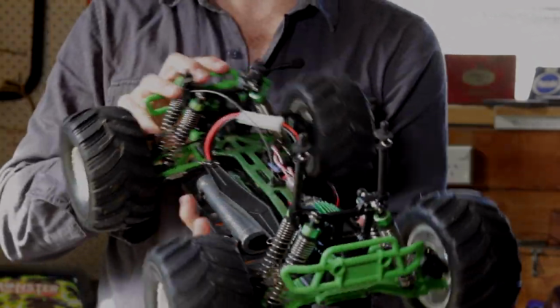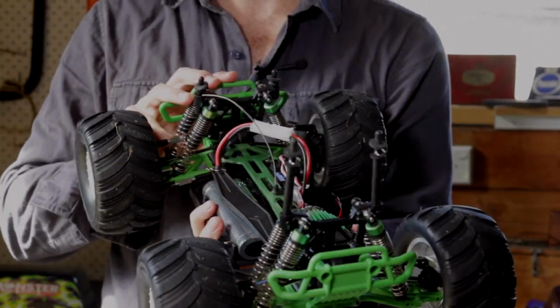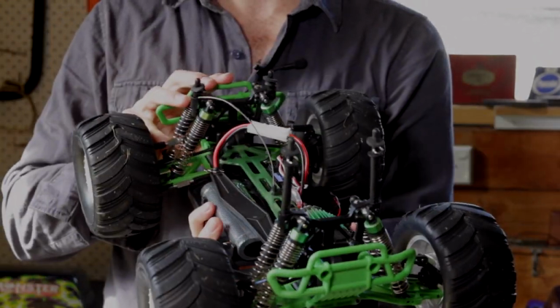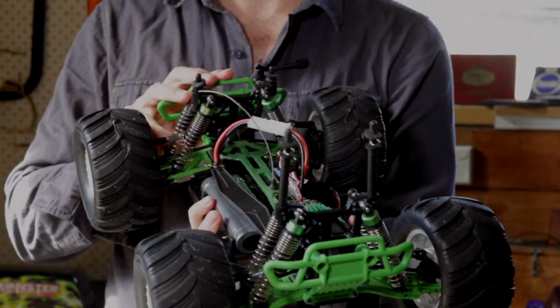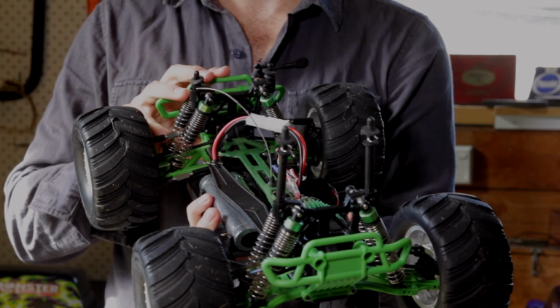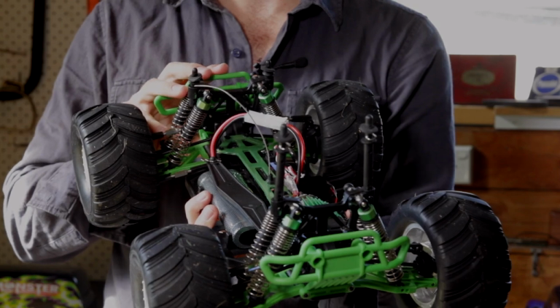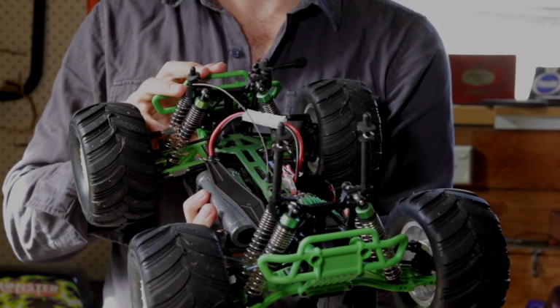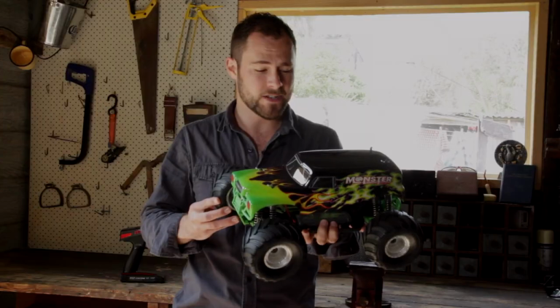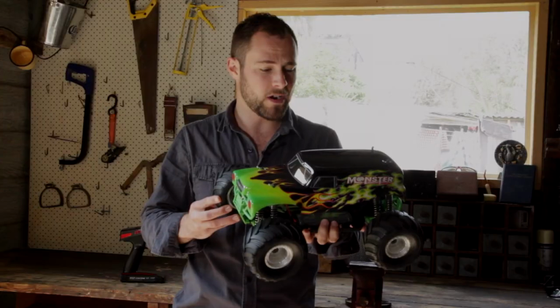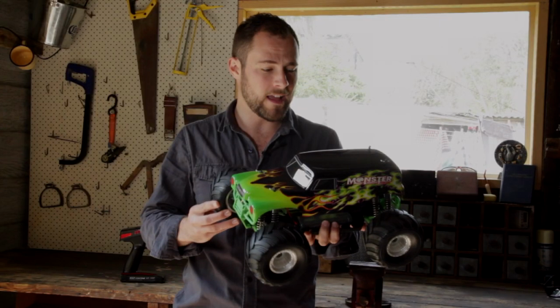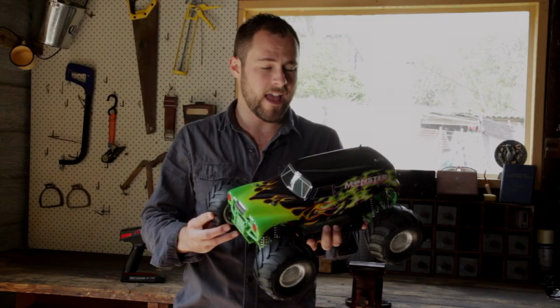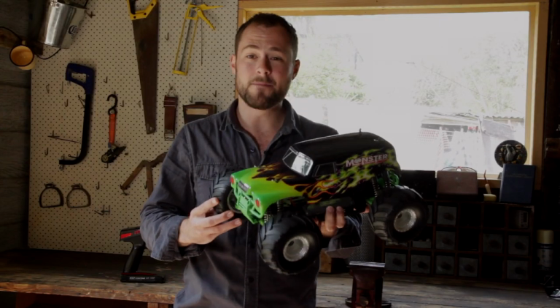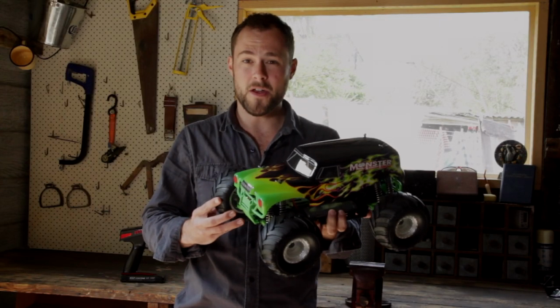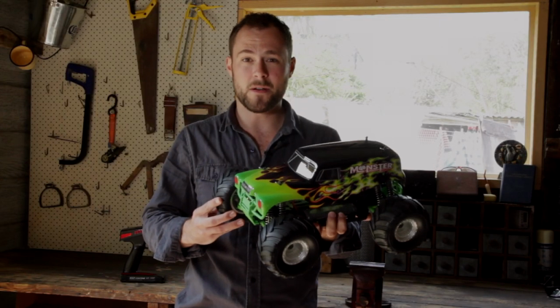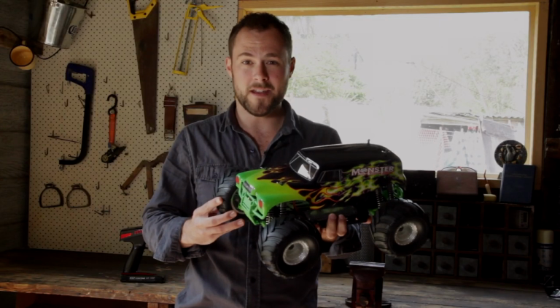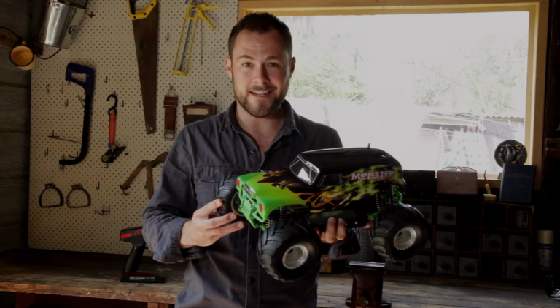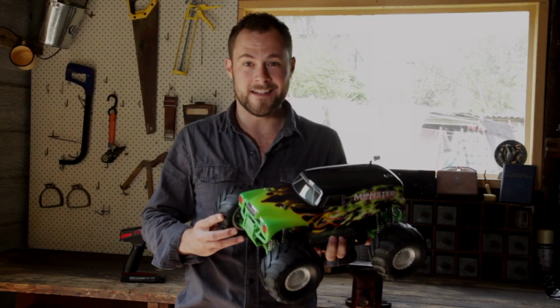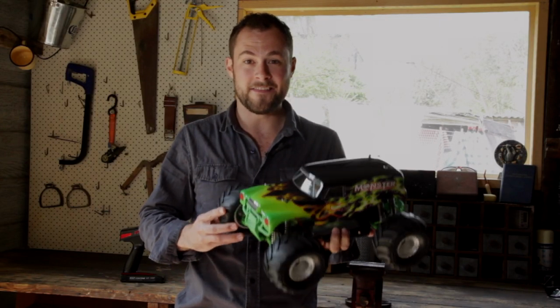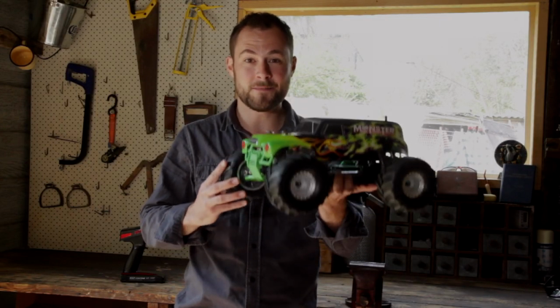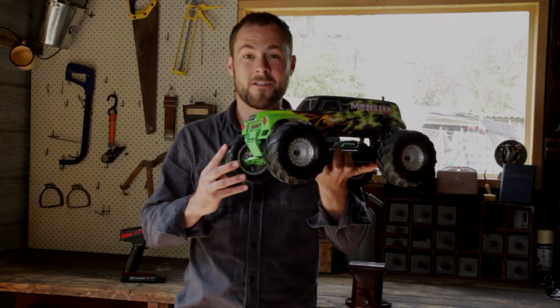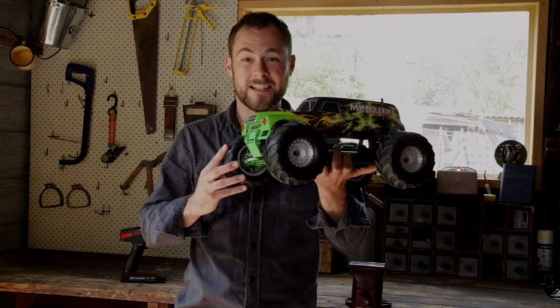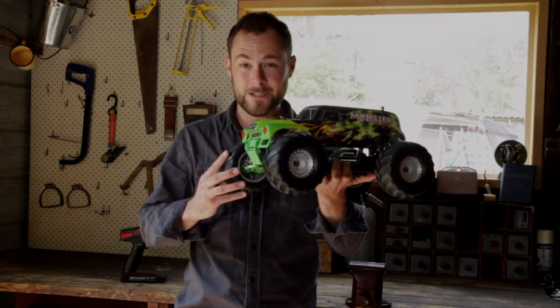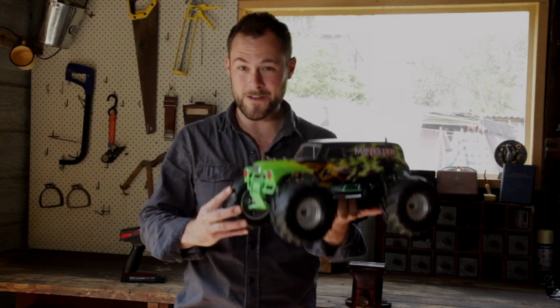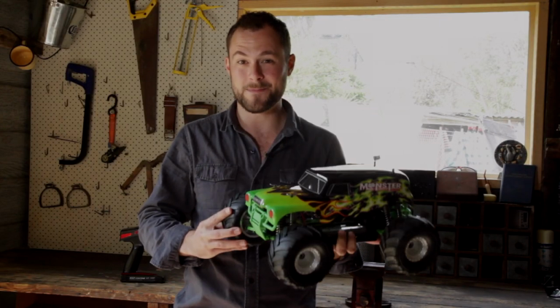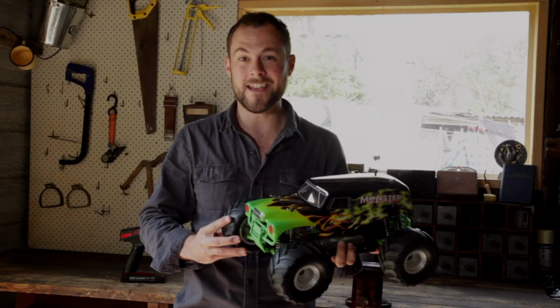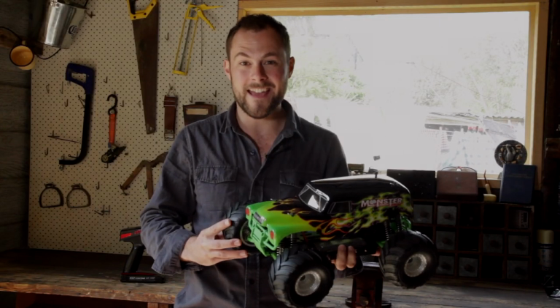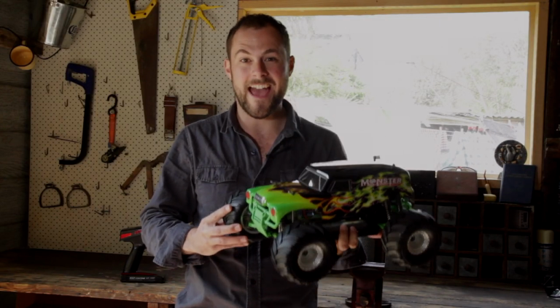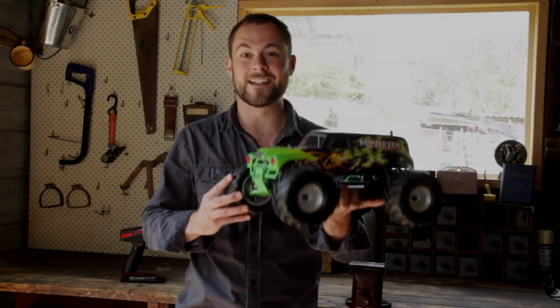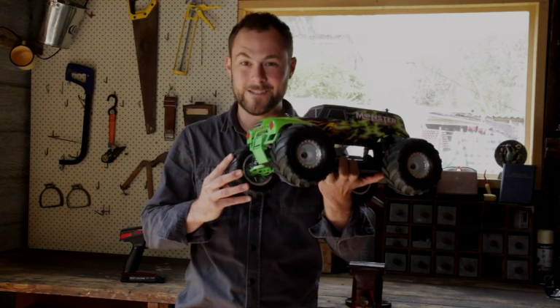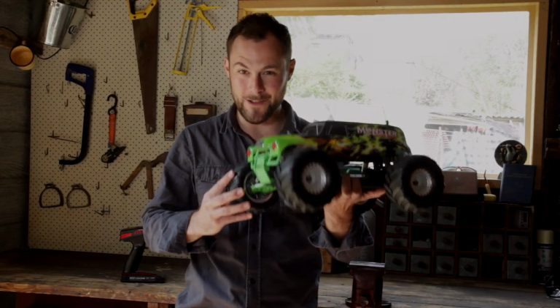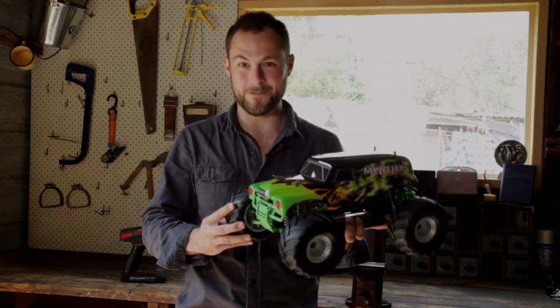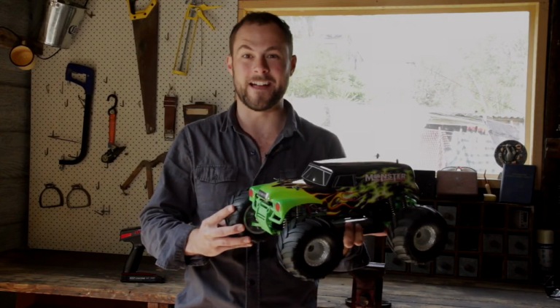The special edition monster truck has a rechargeable nickel metal hydride battery, electronic speed controller, and motor combination, and this provides a lot of speed and a lot of fun.